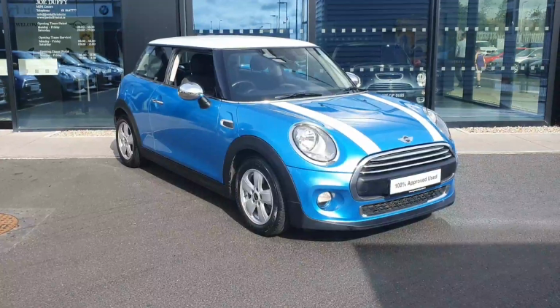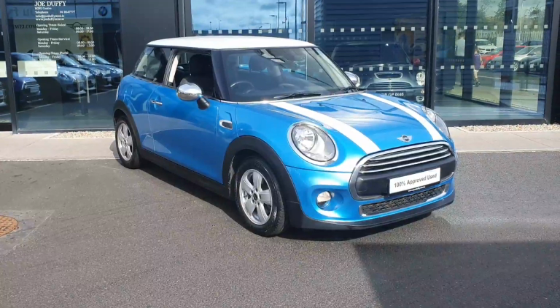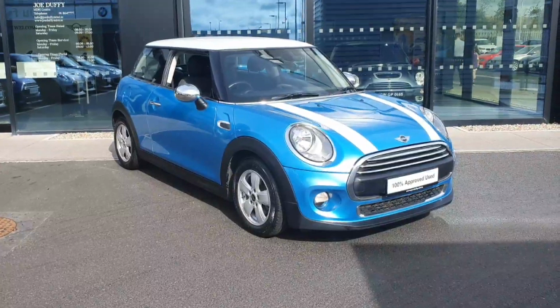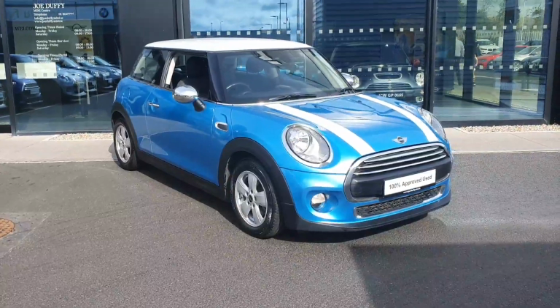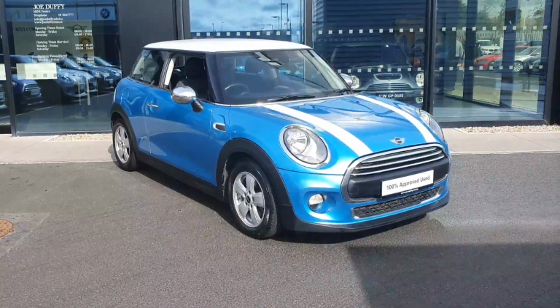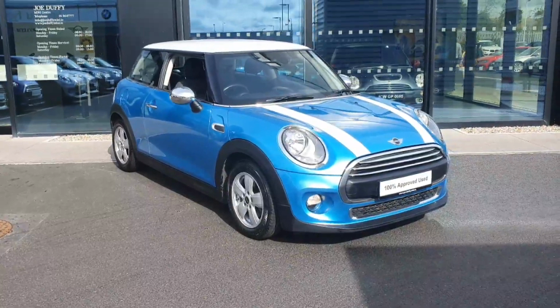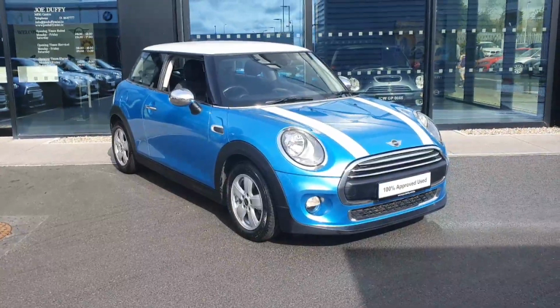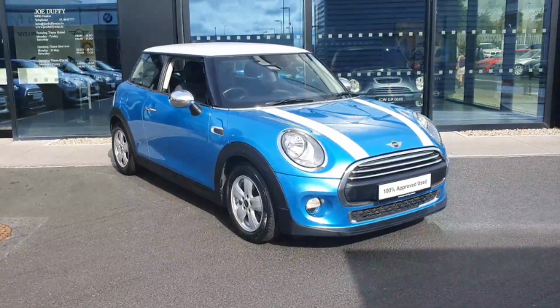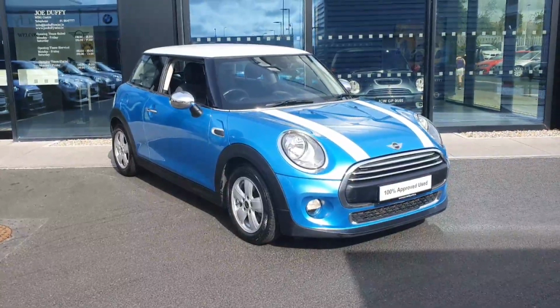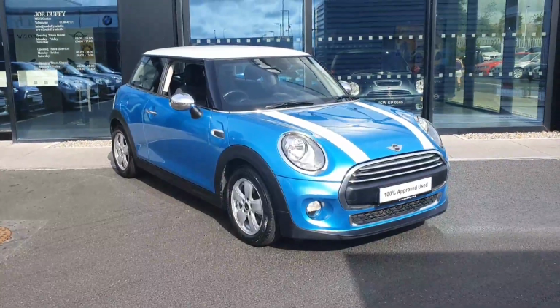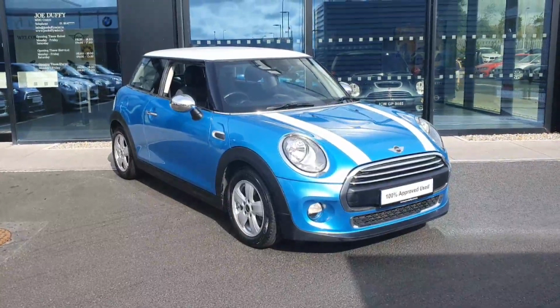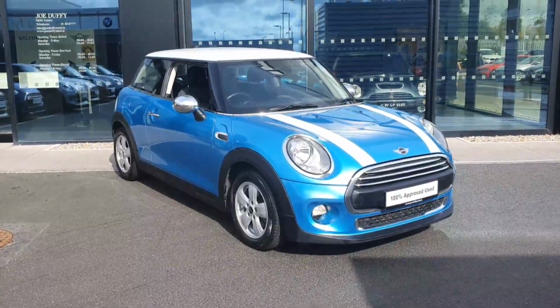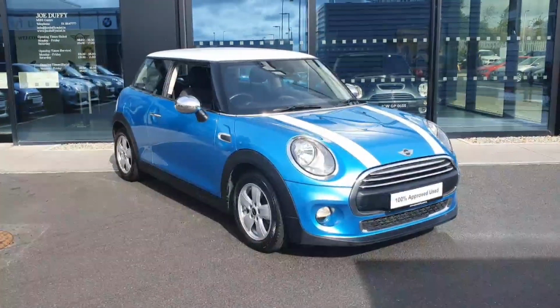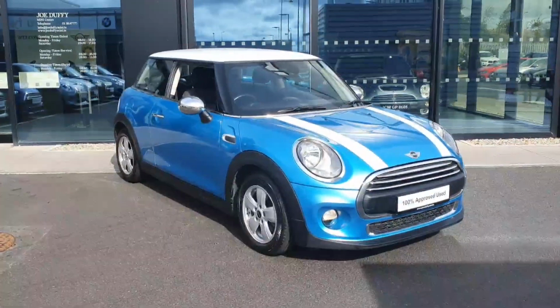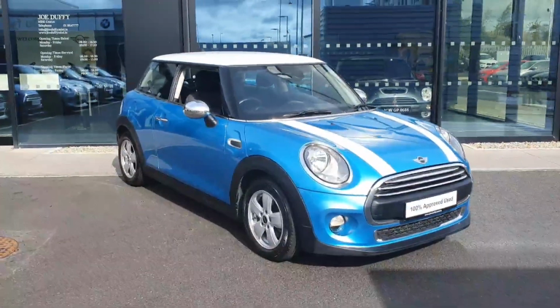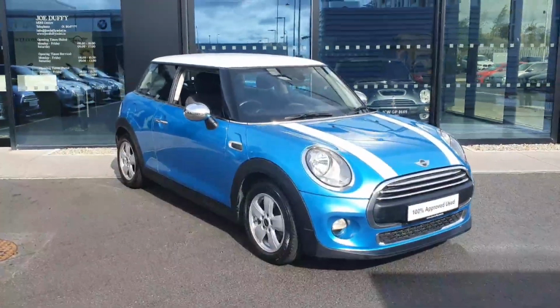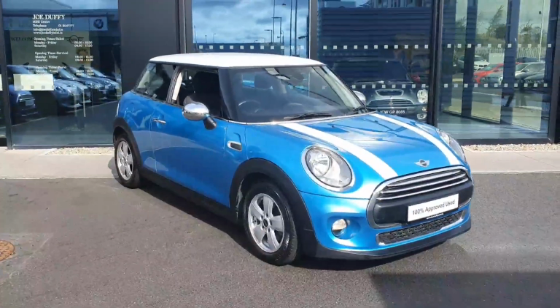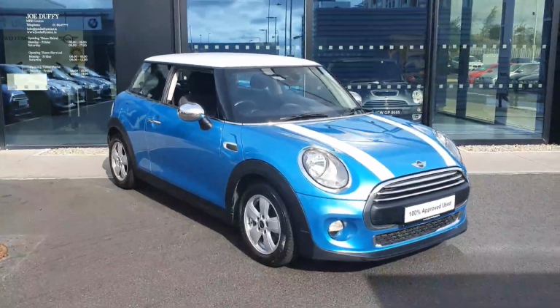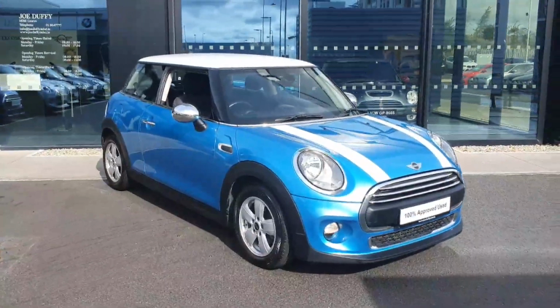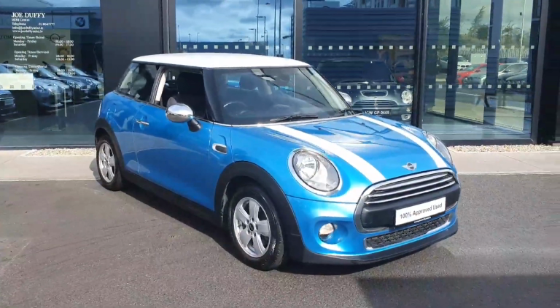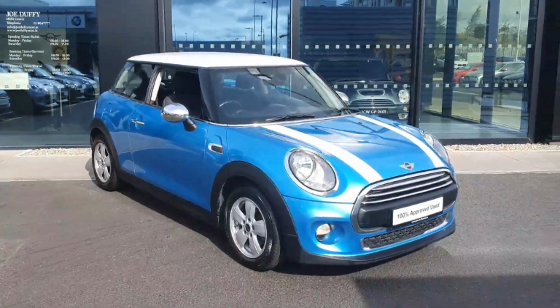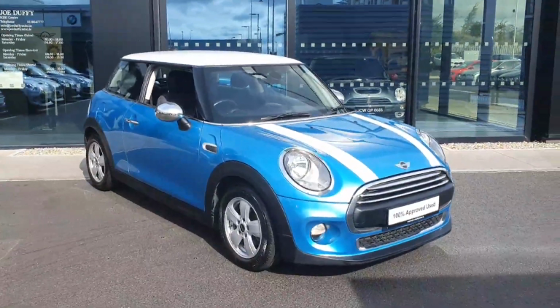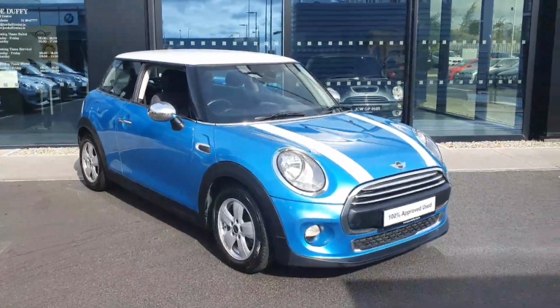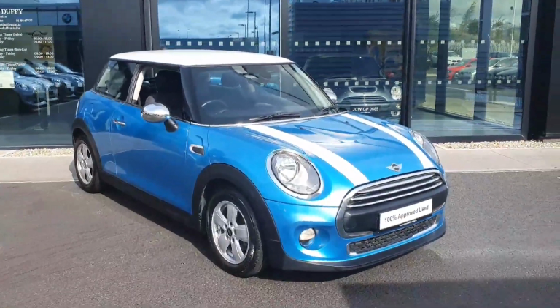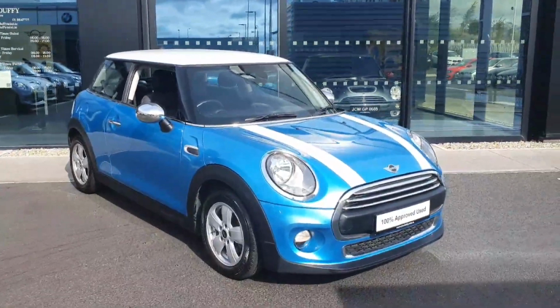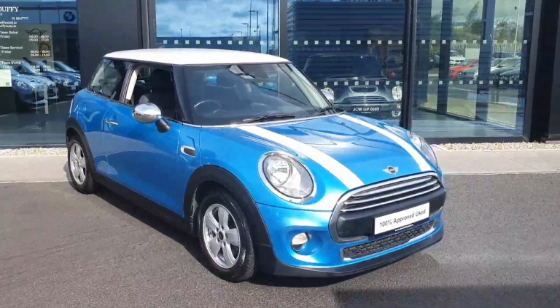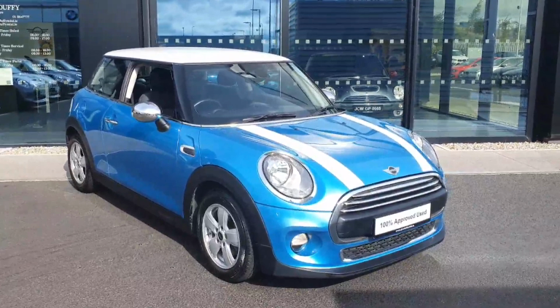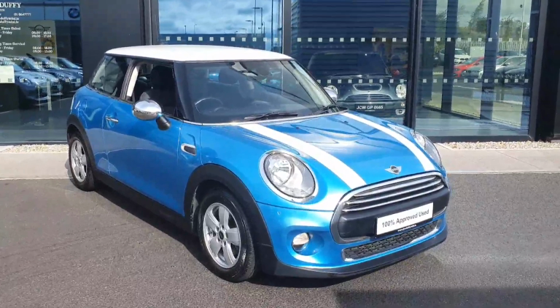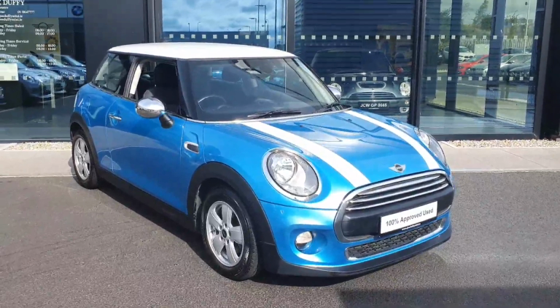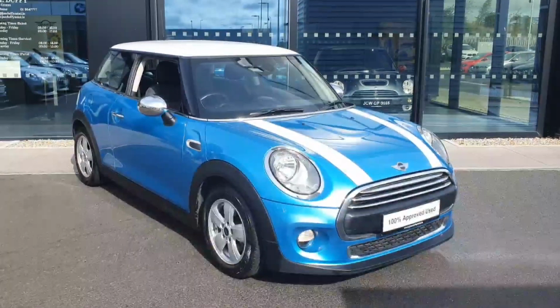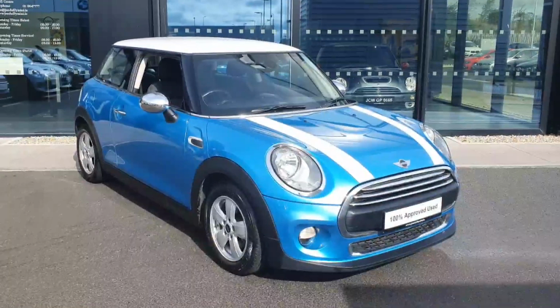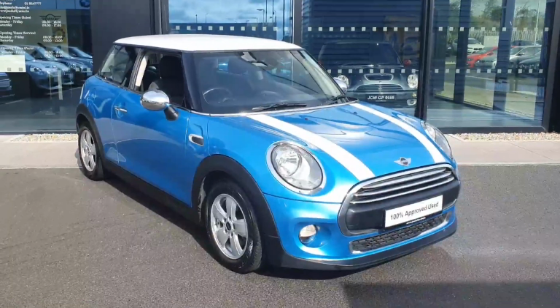How are we folks? Conor Jenkins here from Joe Duffy Mini. Just going to give you a quick tour today around this gorgeous little car we just got in.